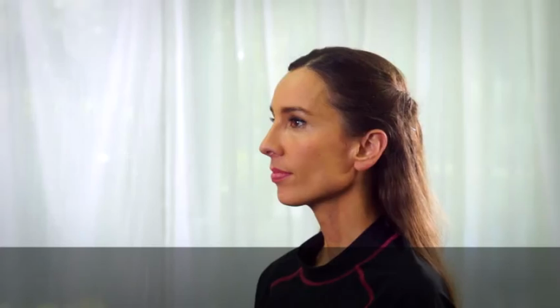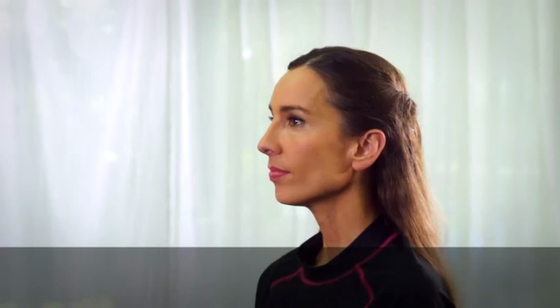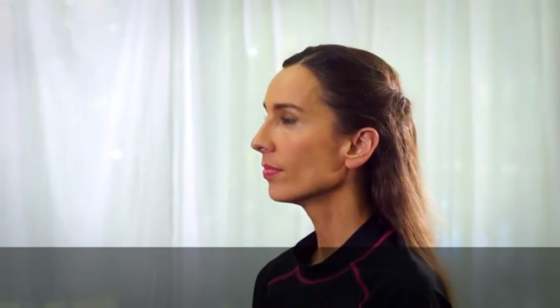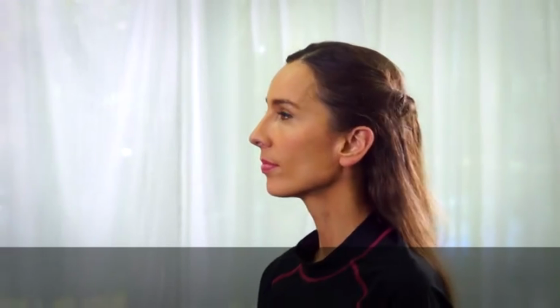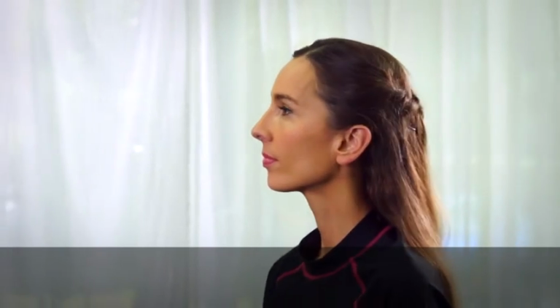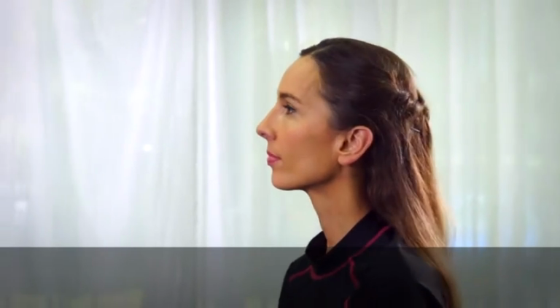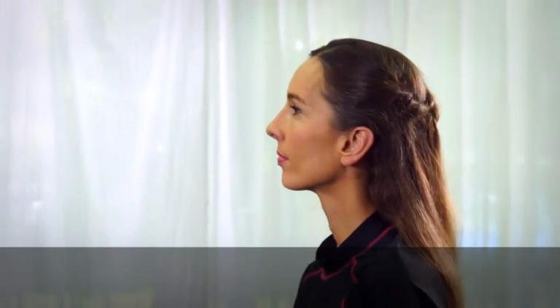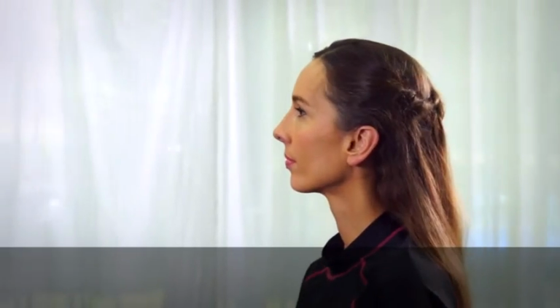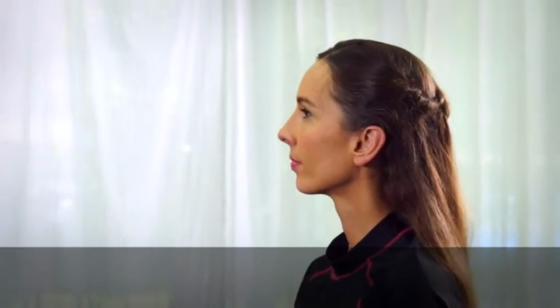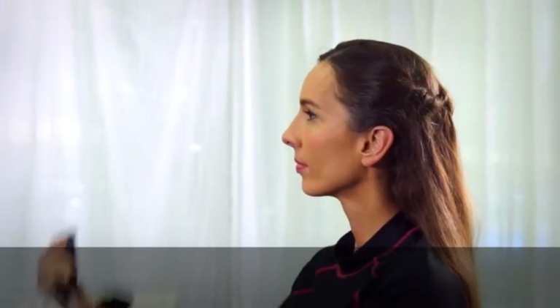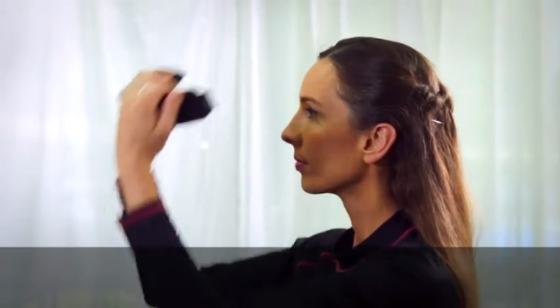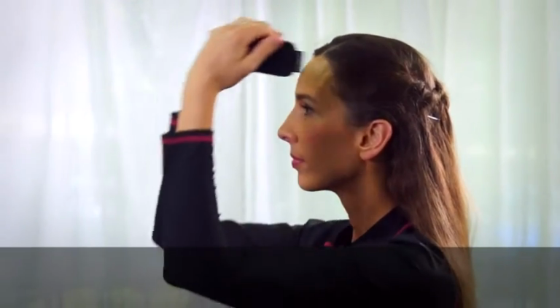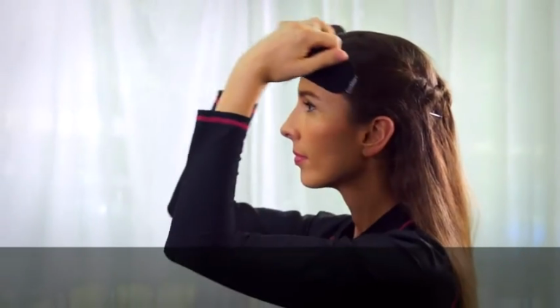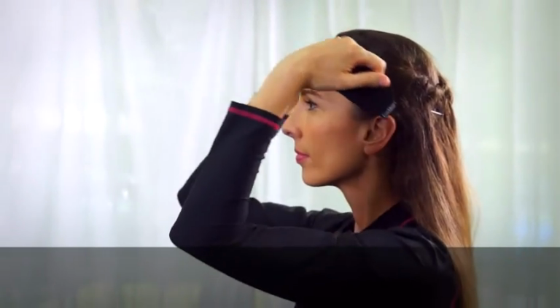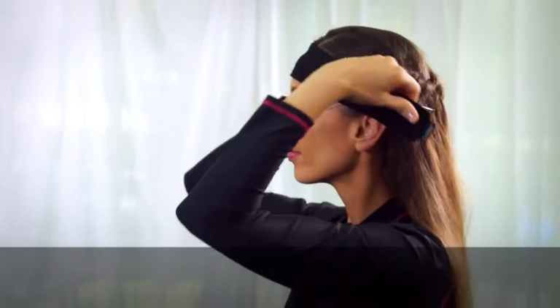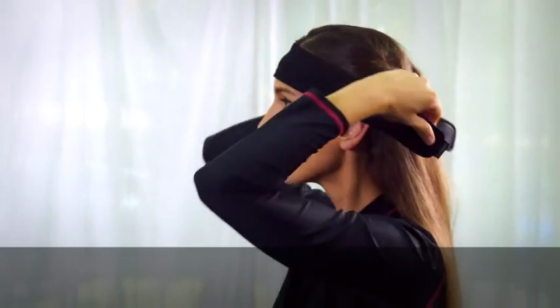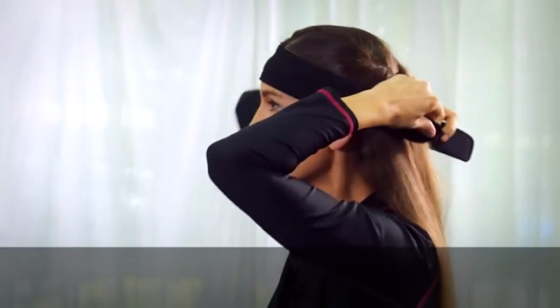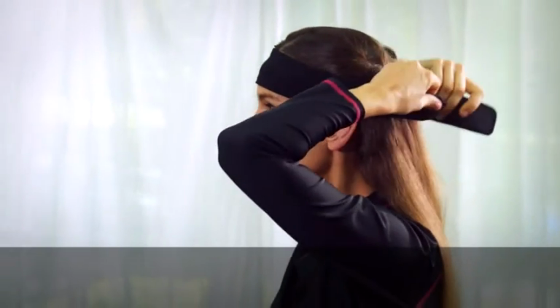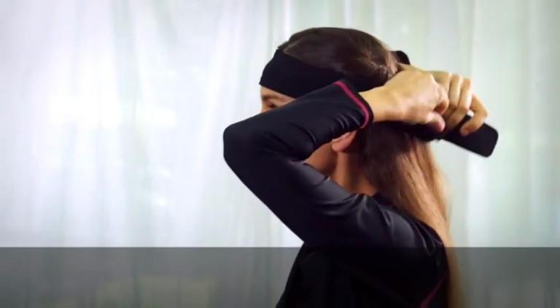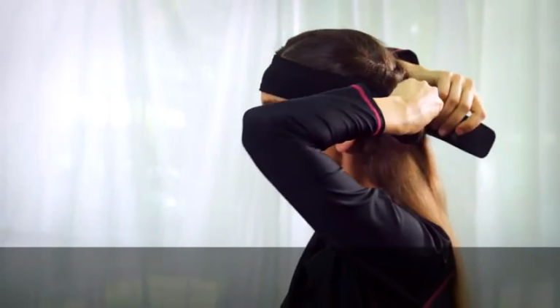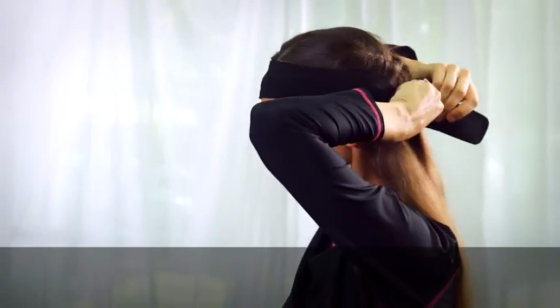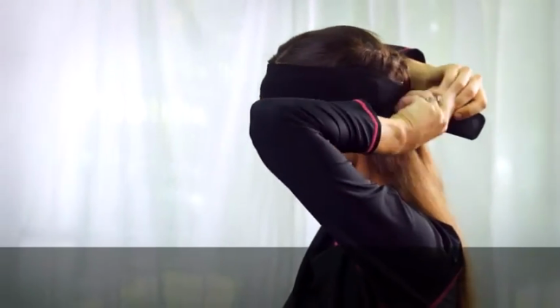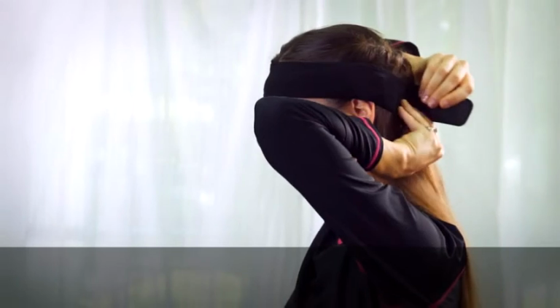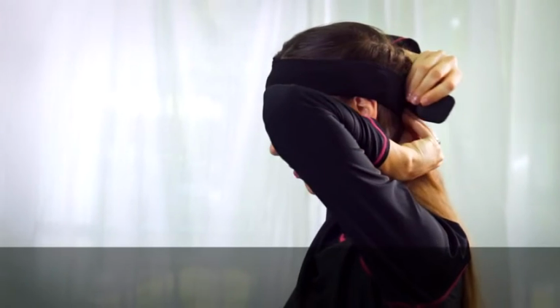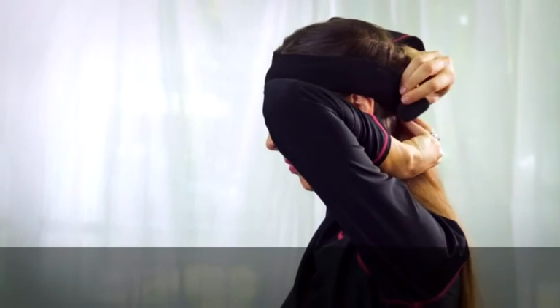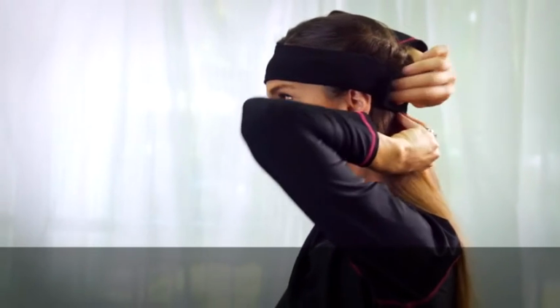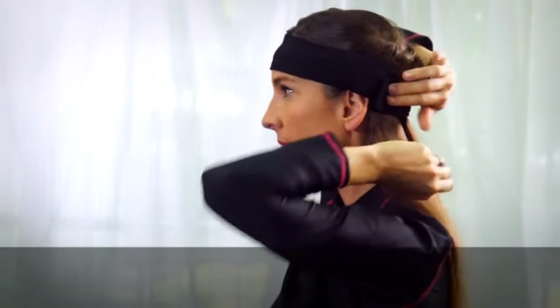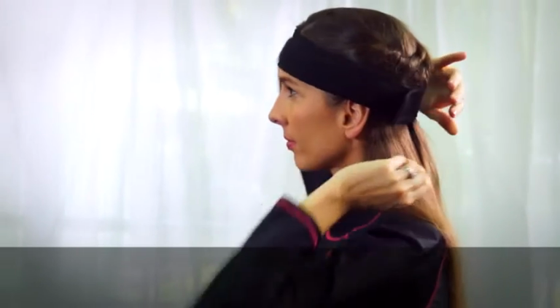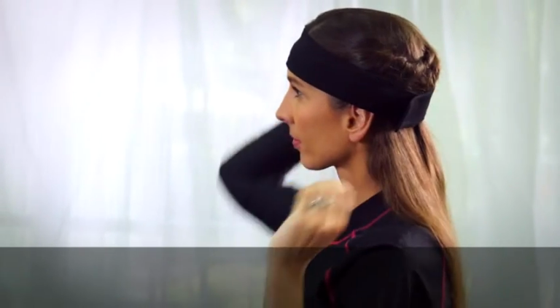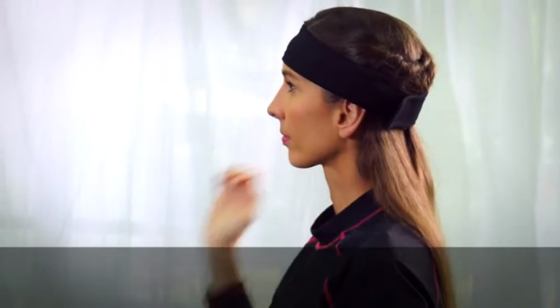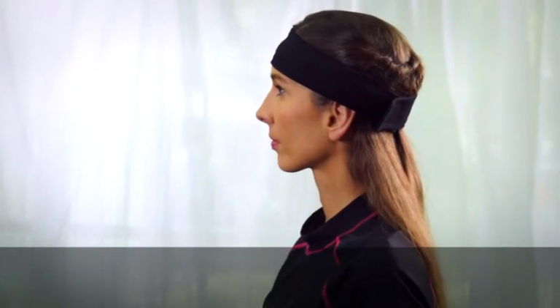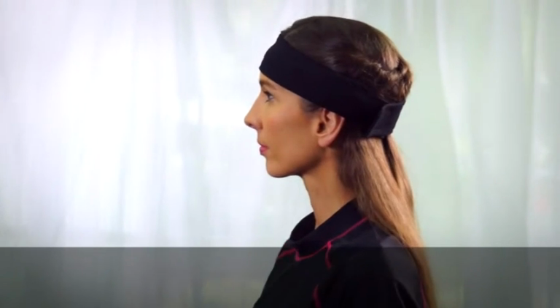Place the headband on your head, taking care that the processor is placed over the implant.